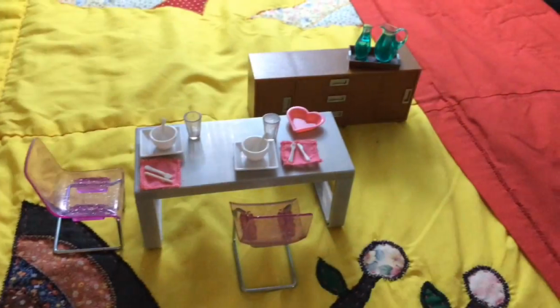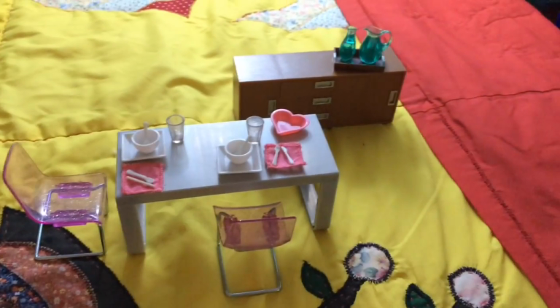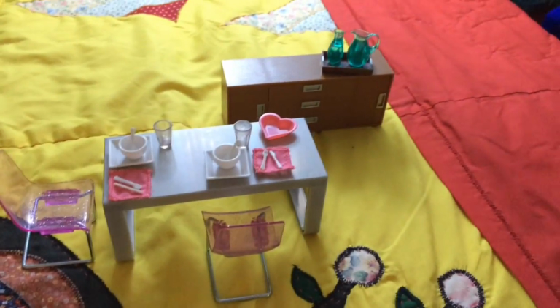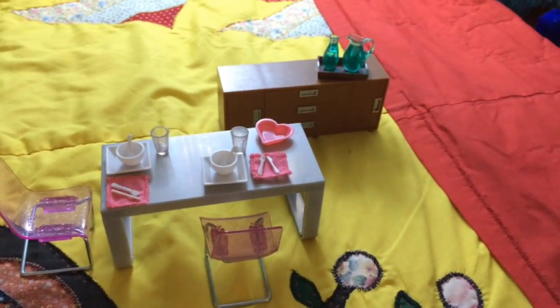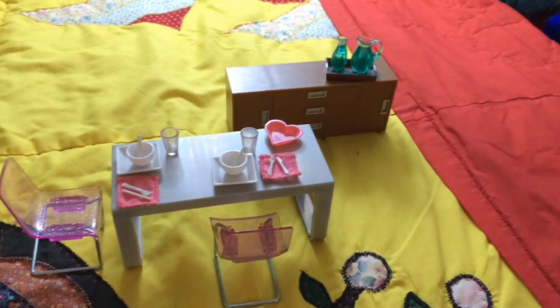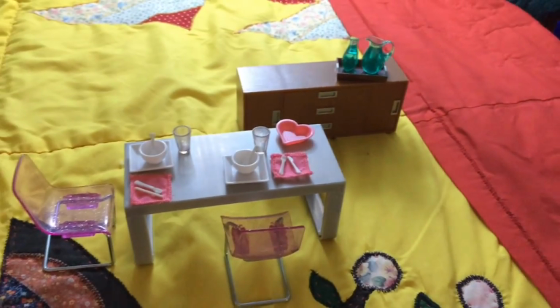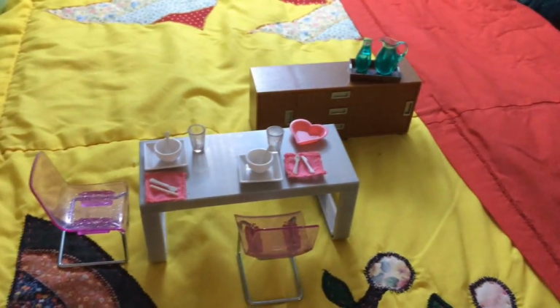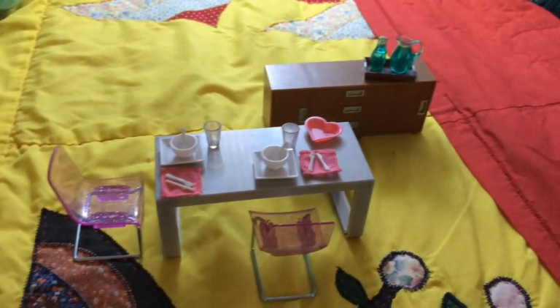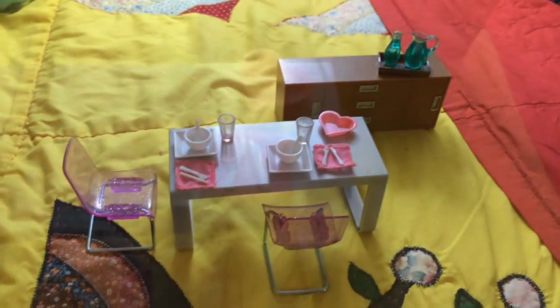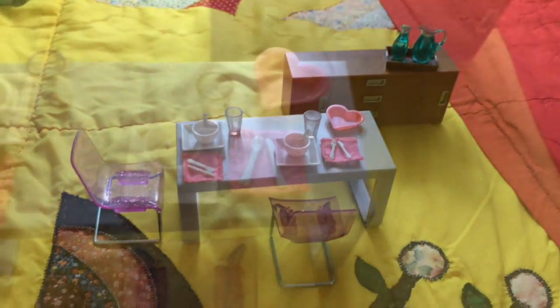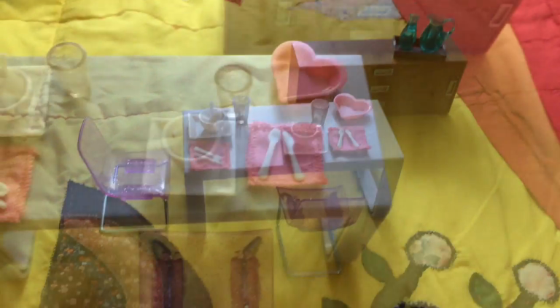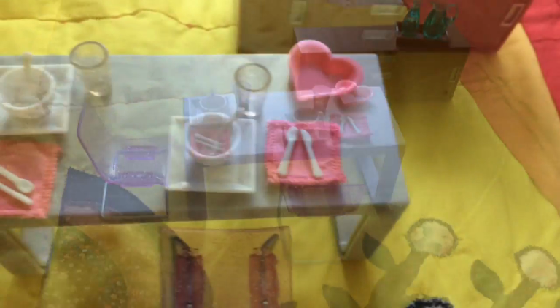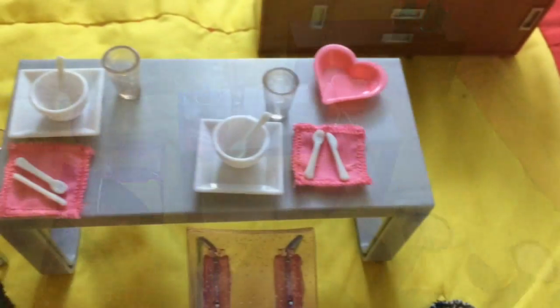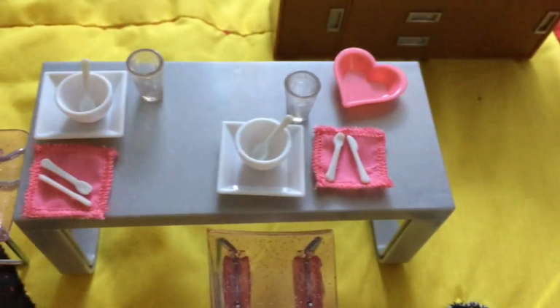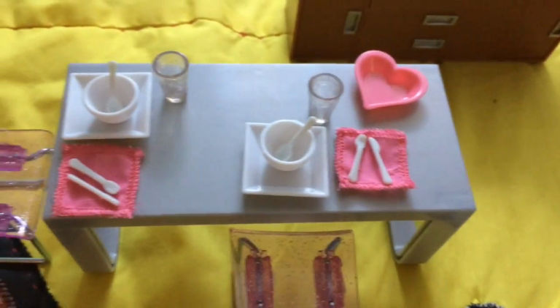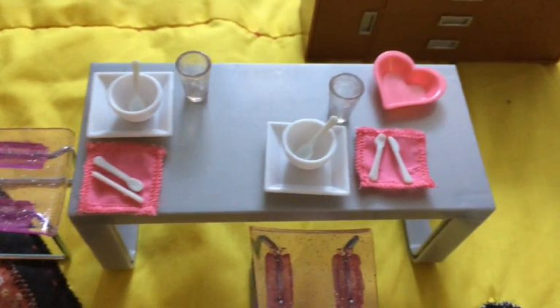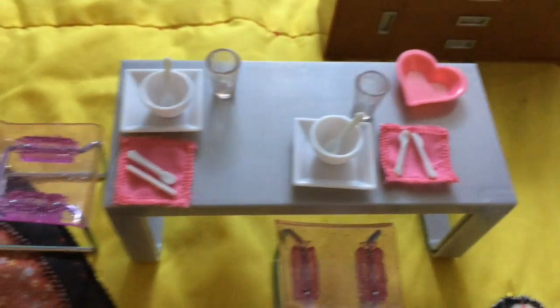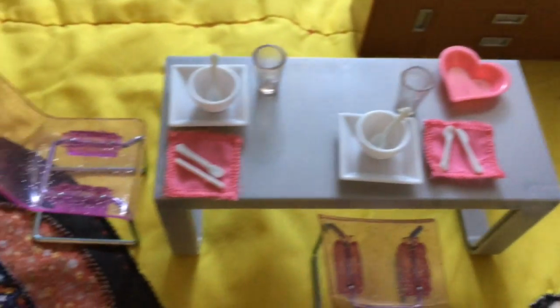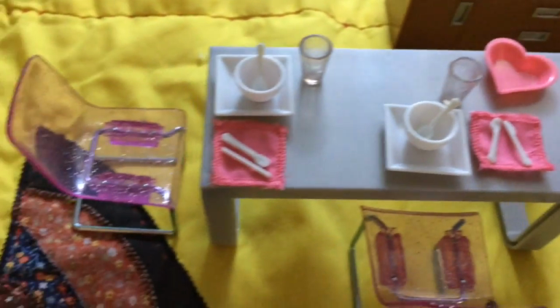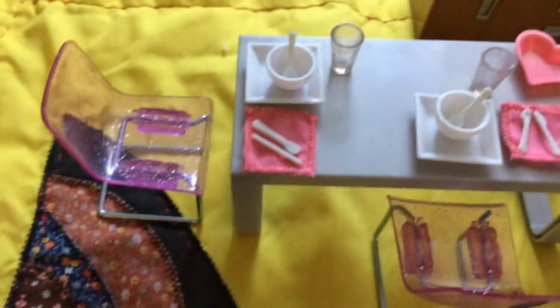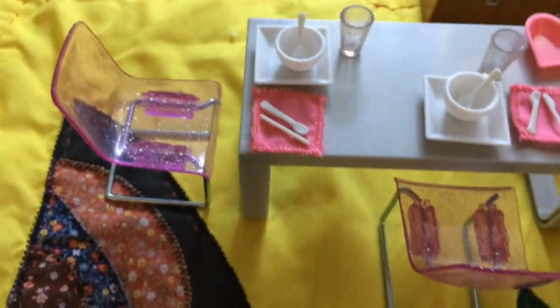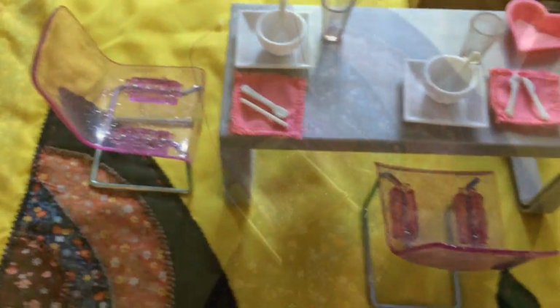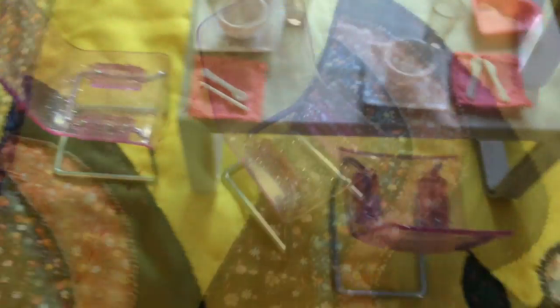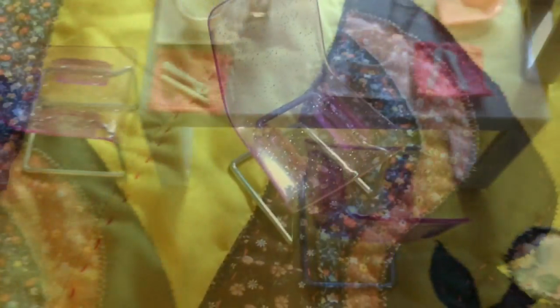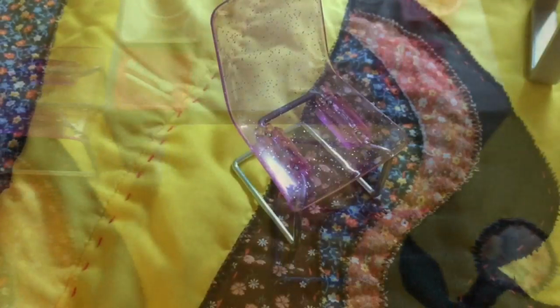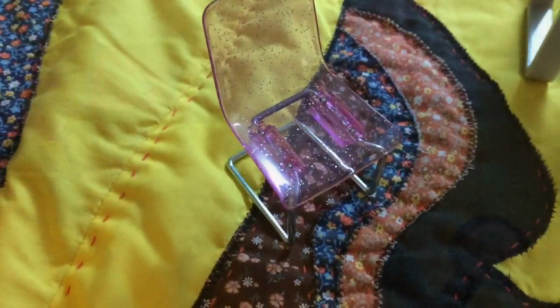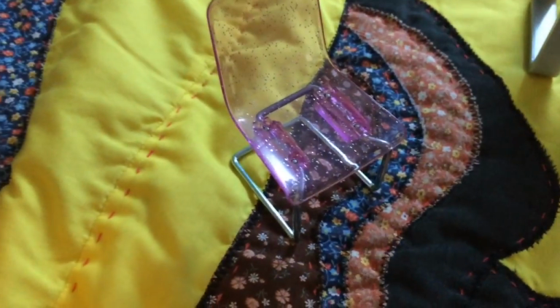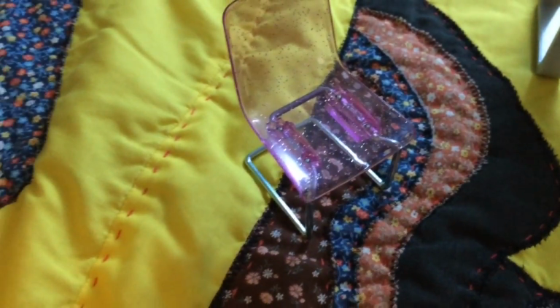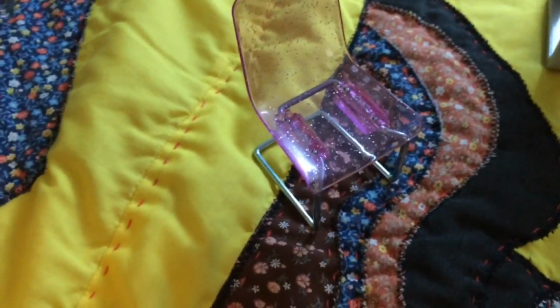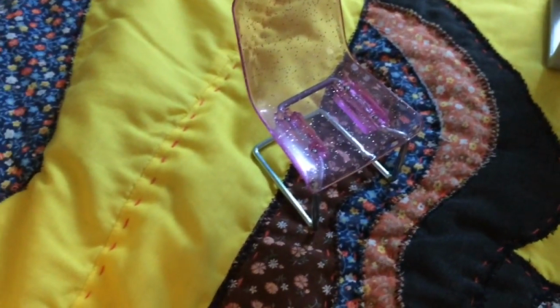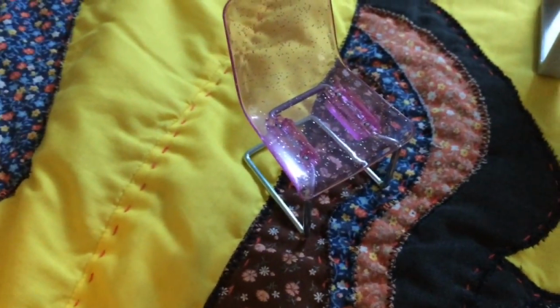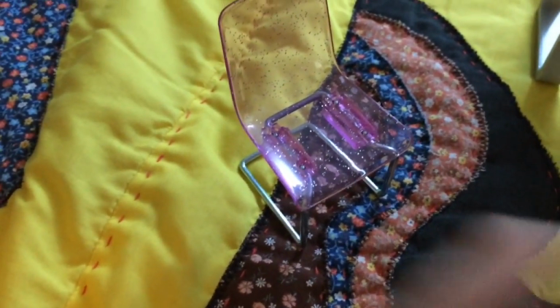Today I'm going to be reviewing the modern dining set by the Lori doll line.